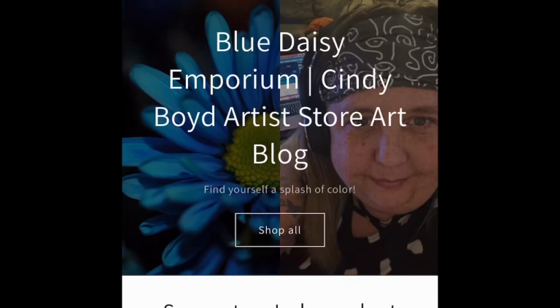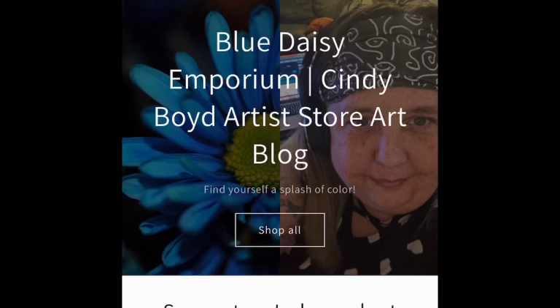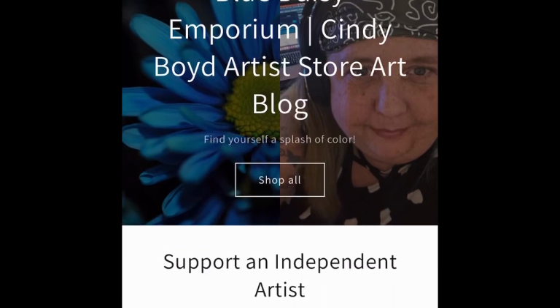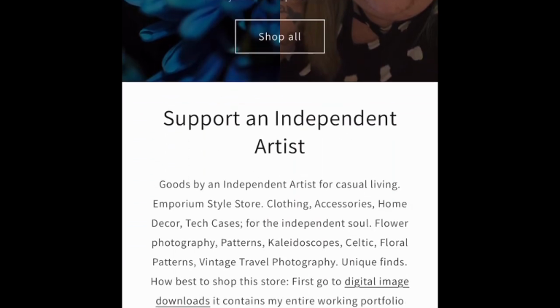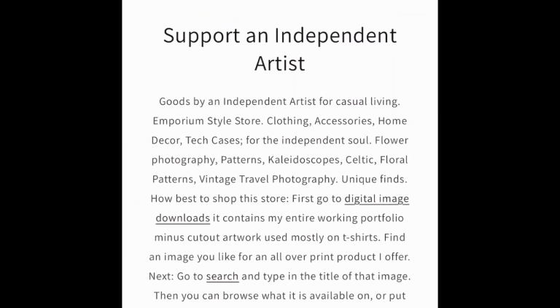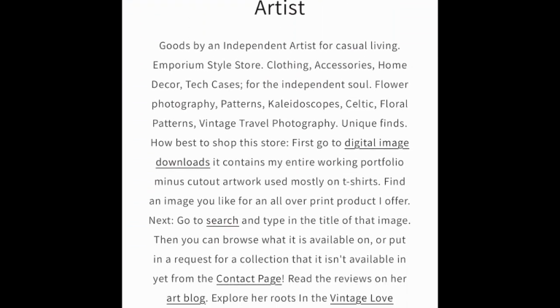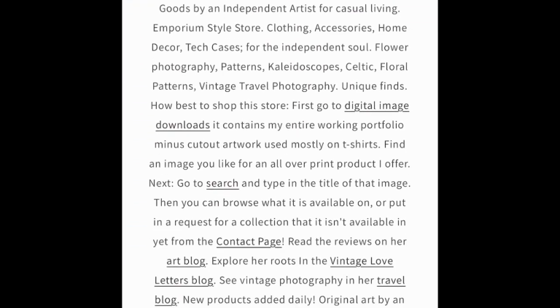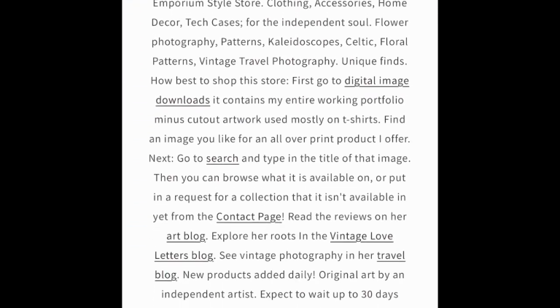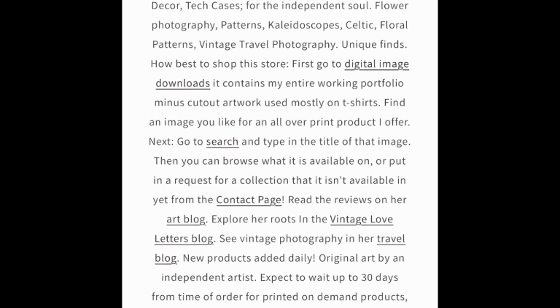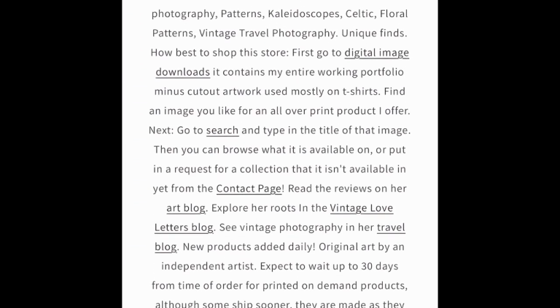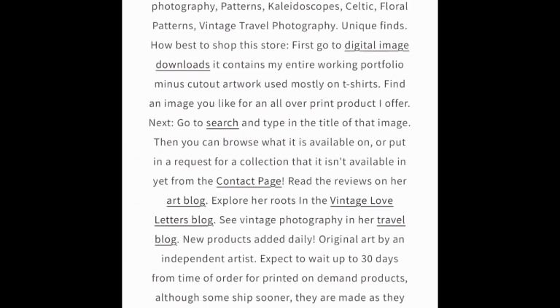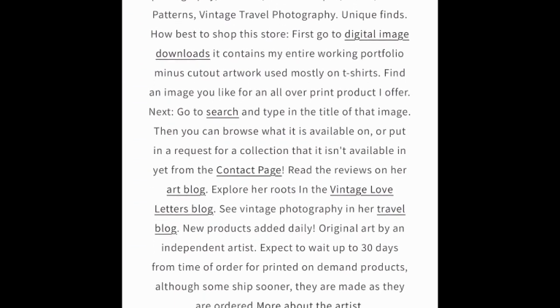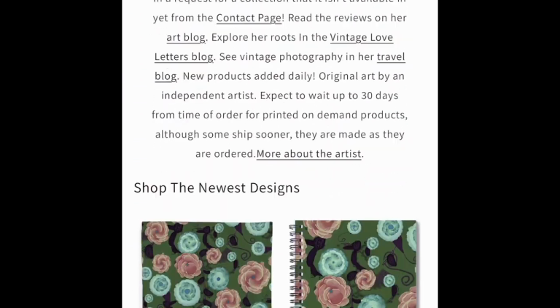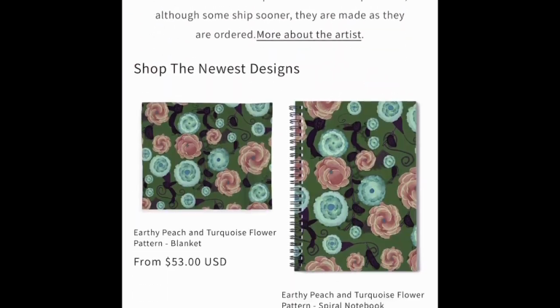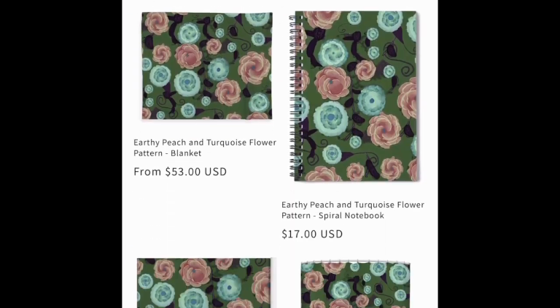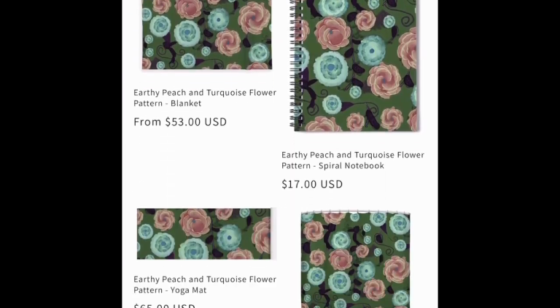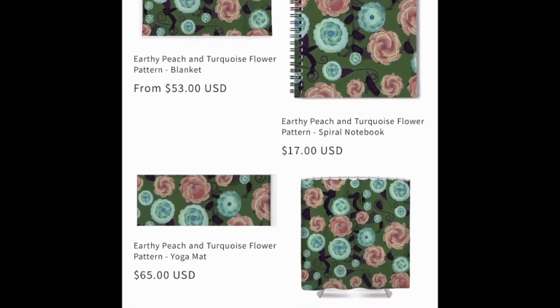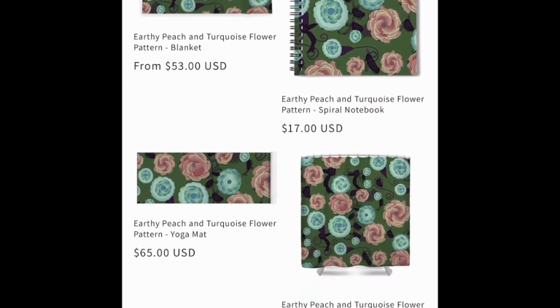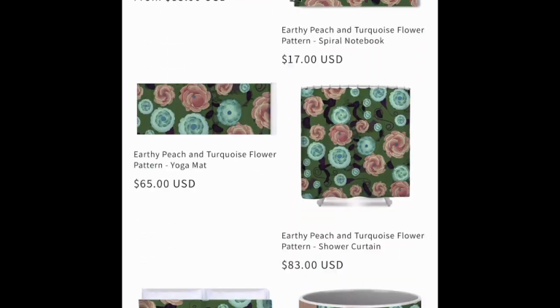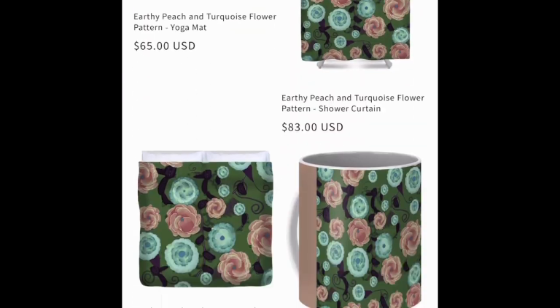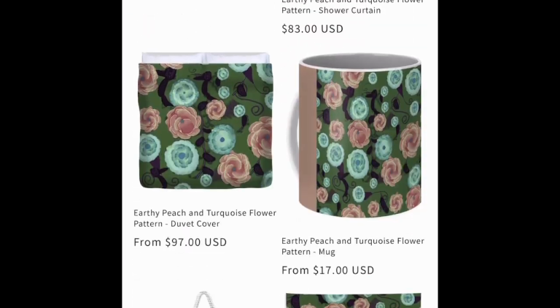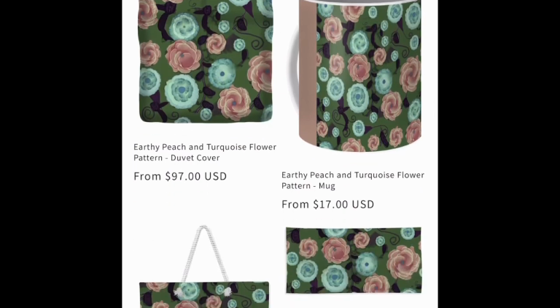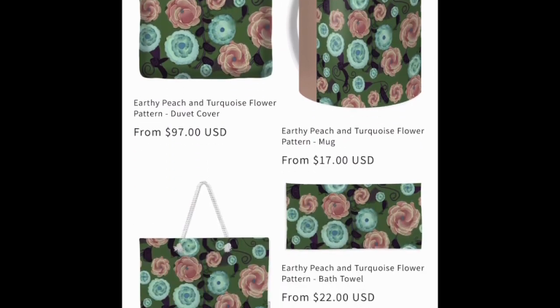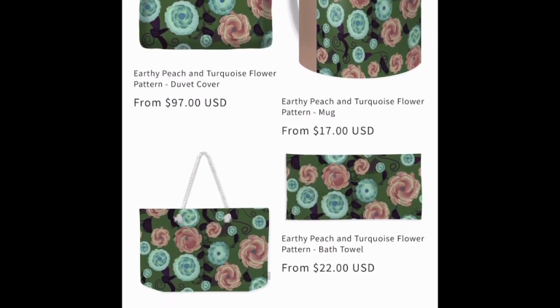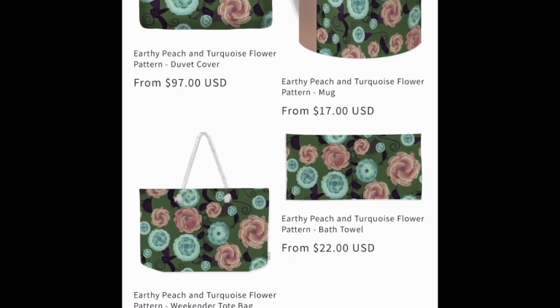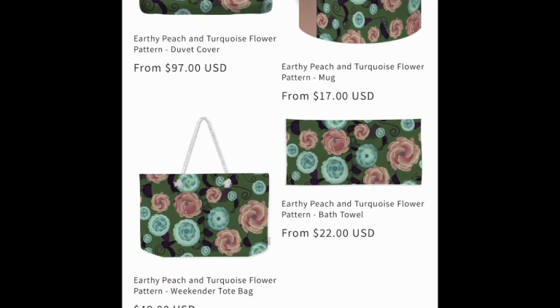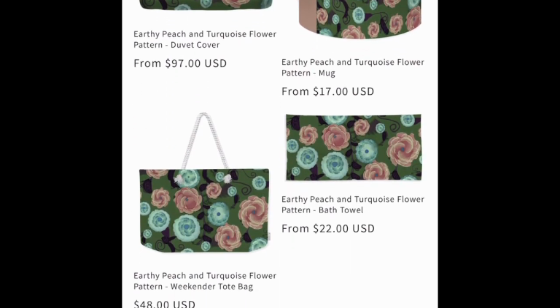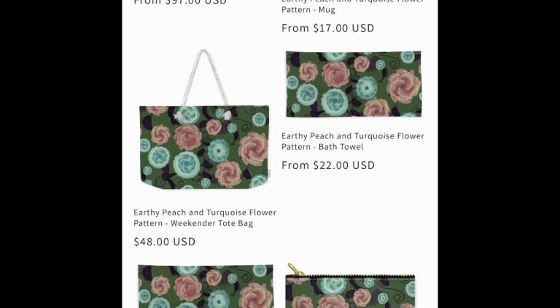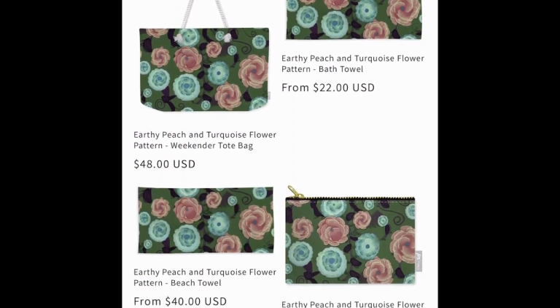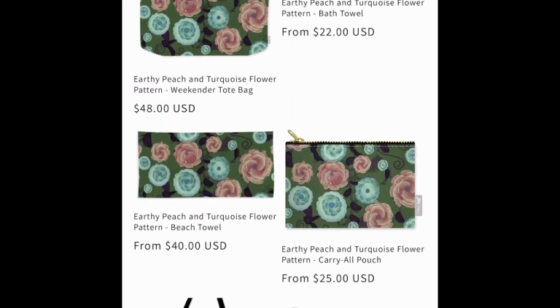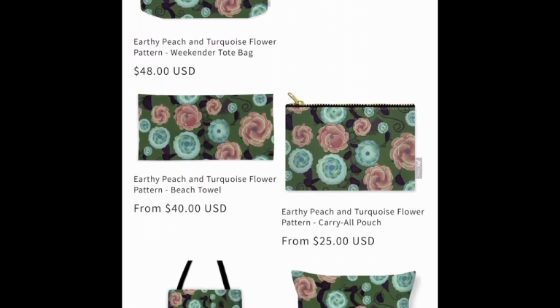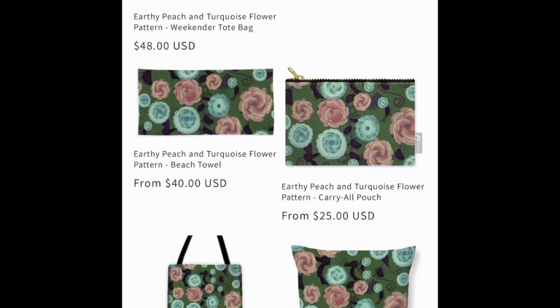Hello and welcome to Blue Daisy Emporium New Products for the week of April 3rd, 2023.